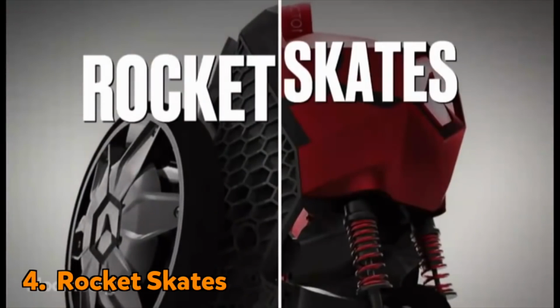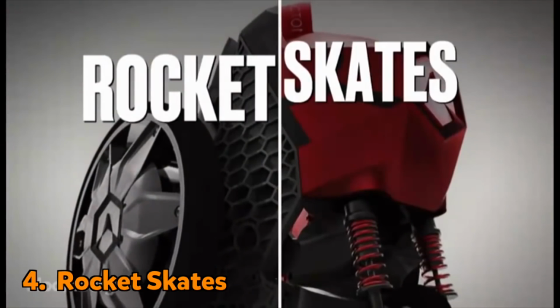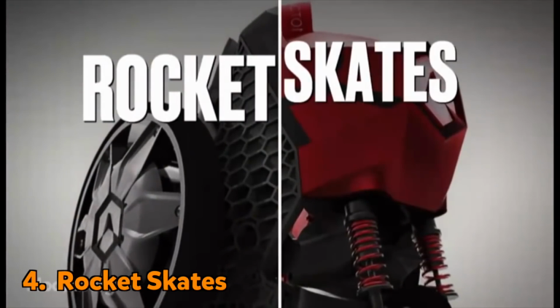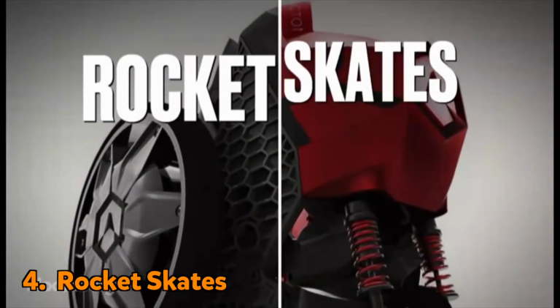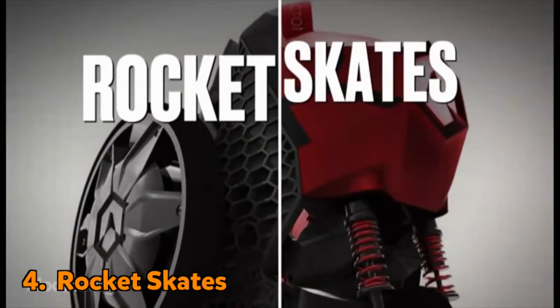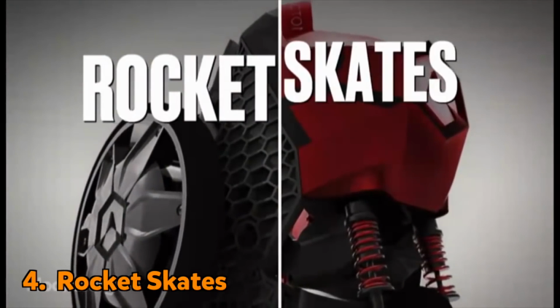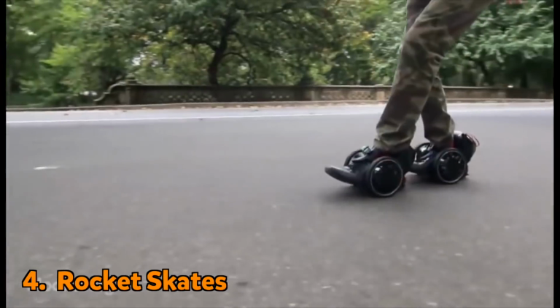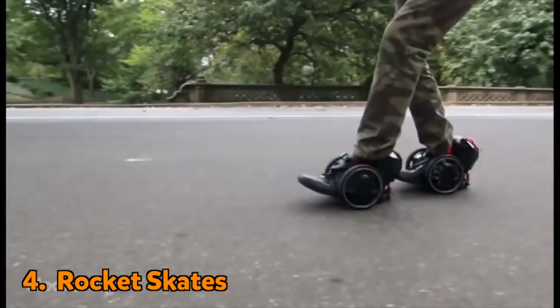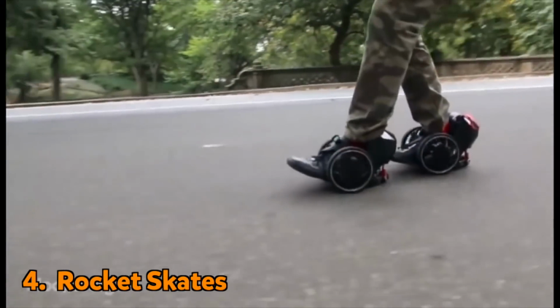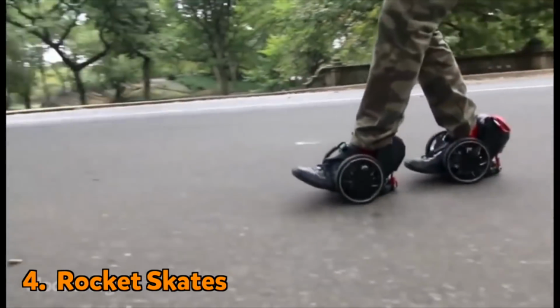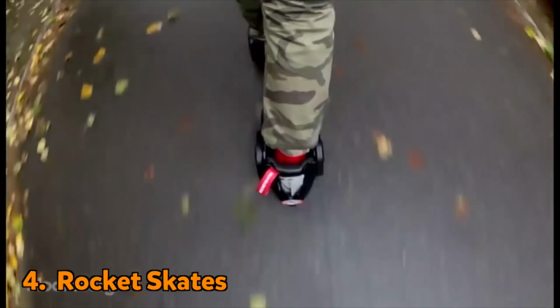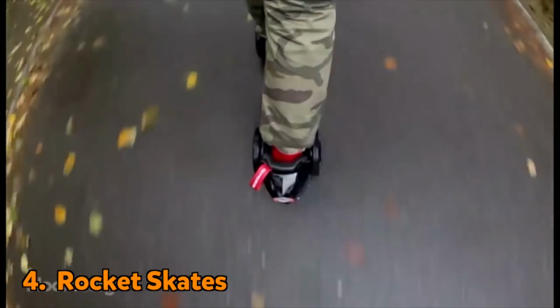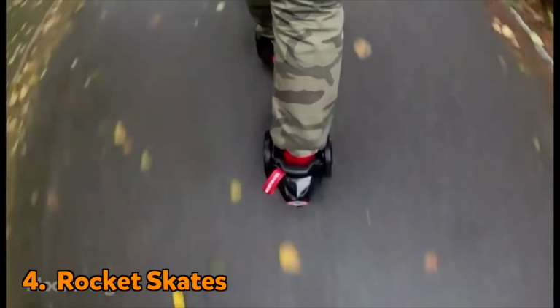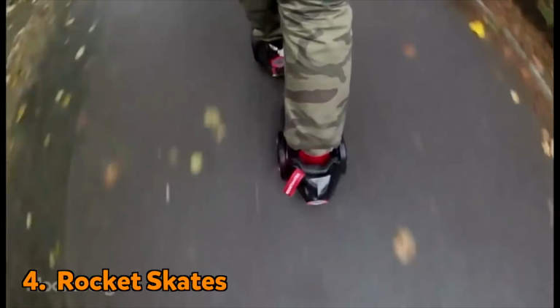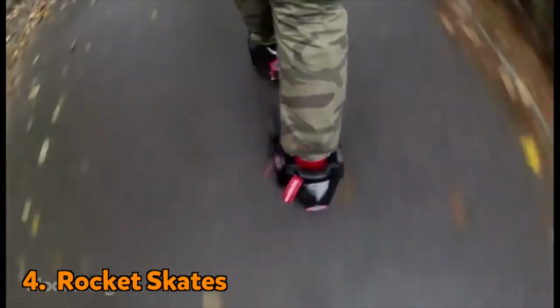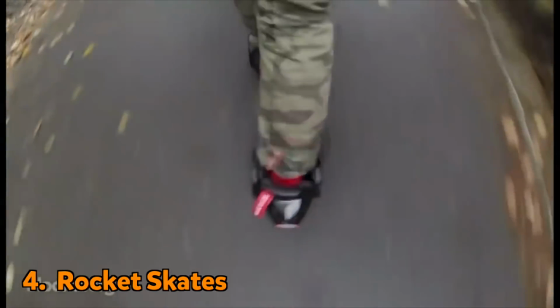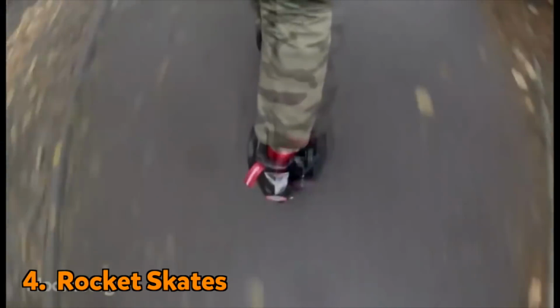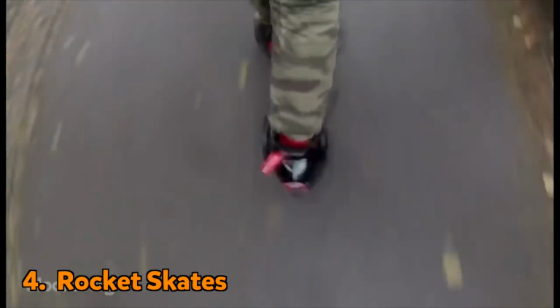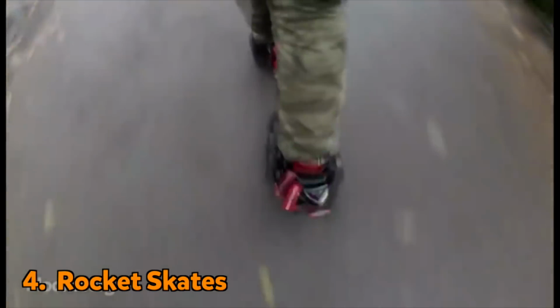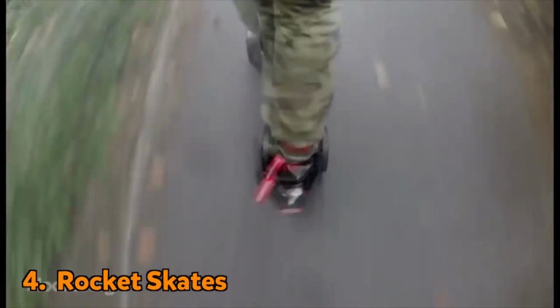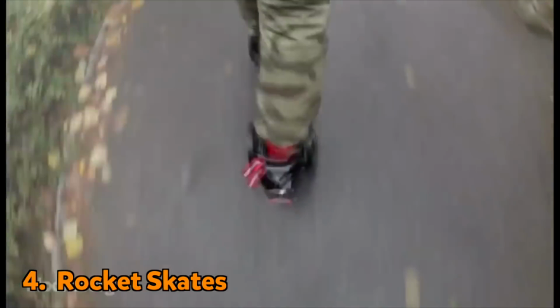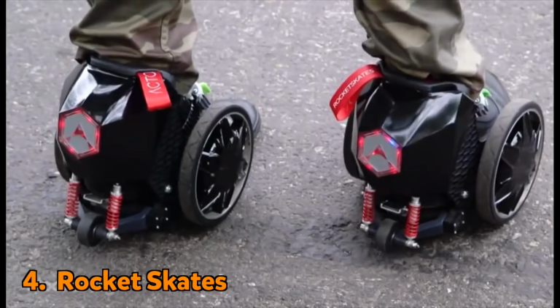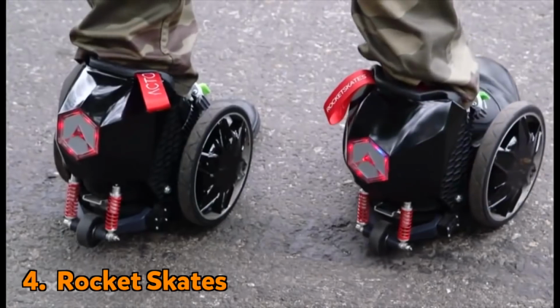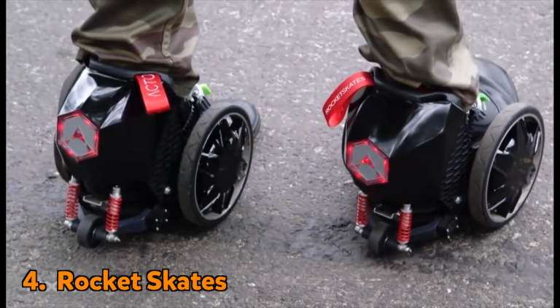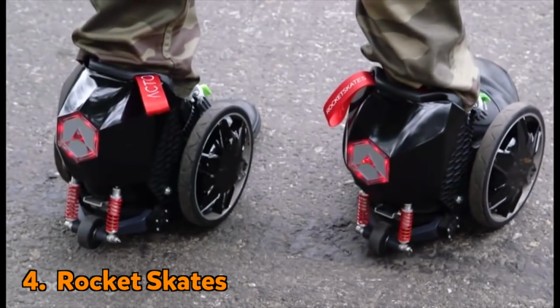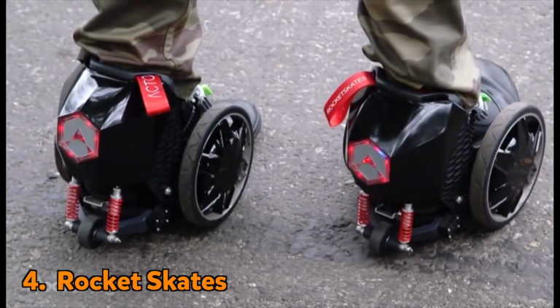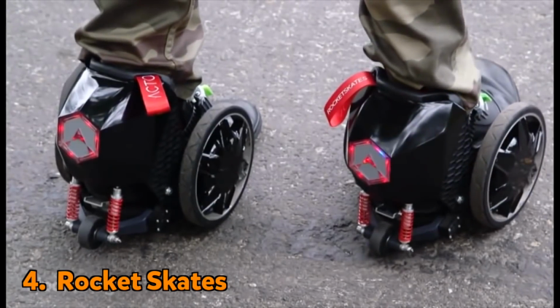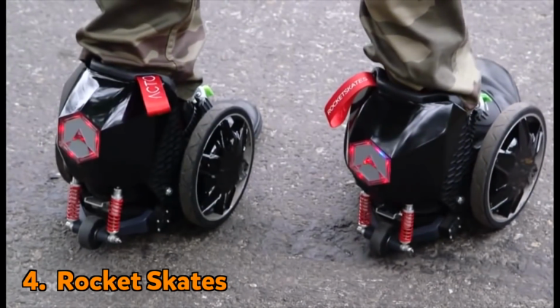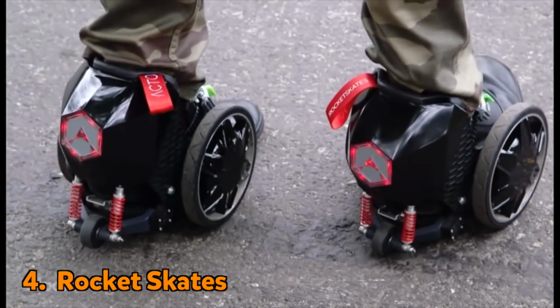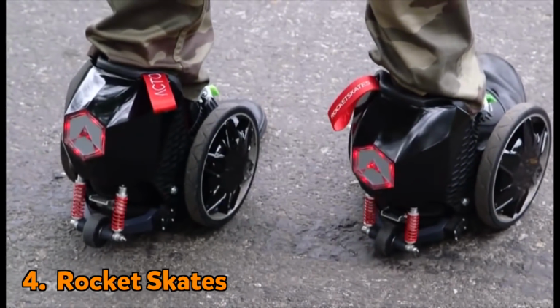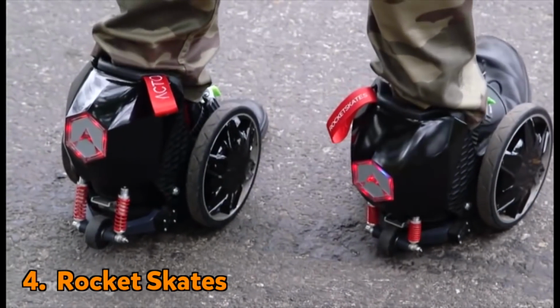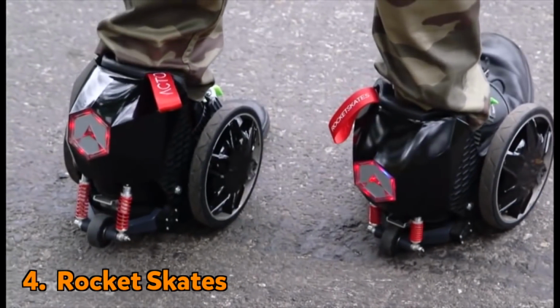These battery operated roller skates are a great way to get around, and they're number four on our boredom busters list.